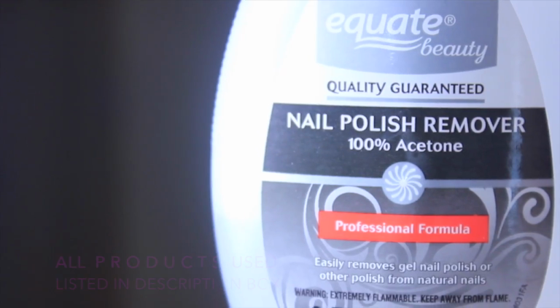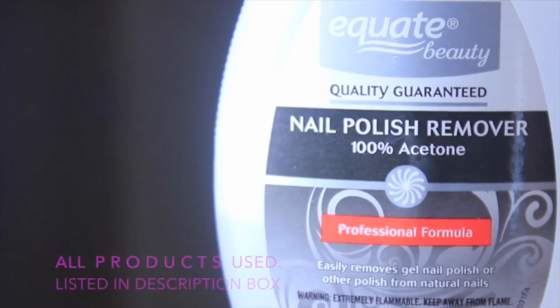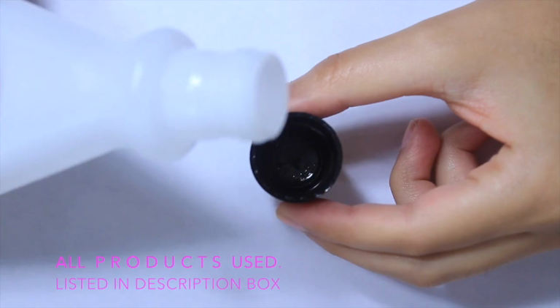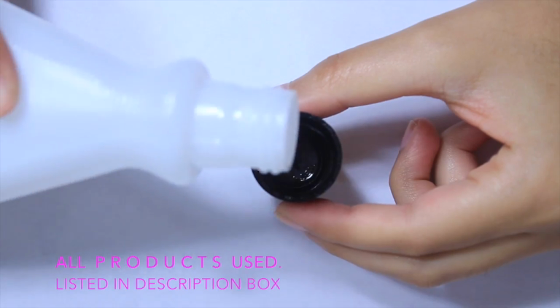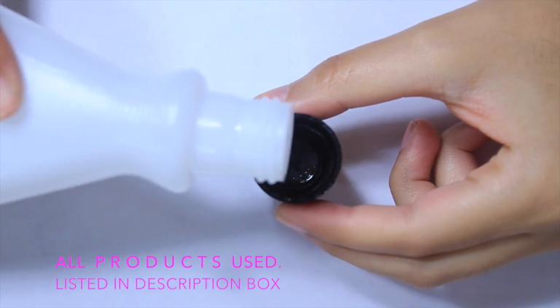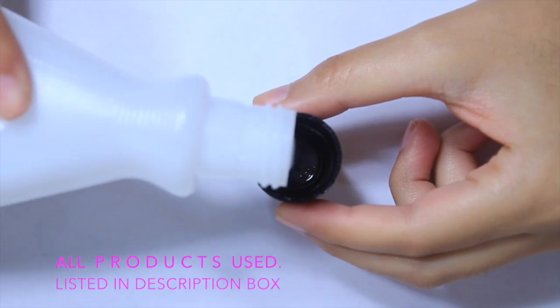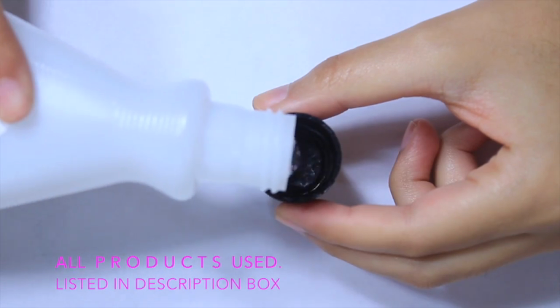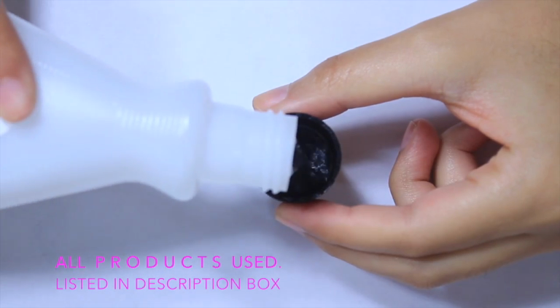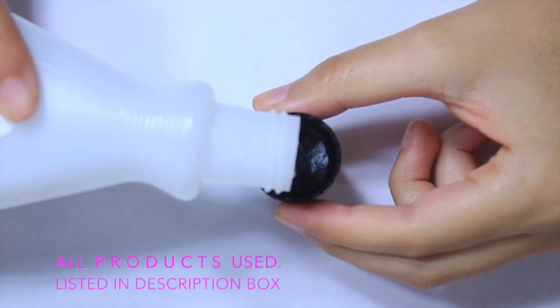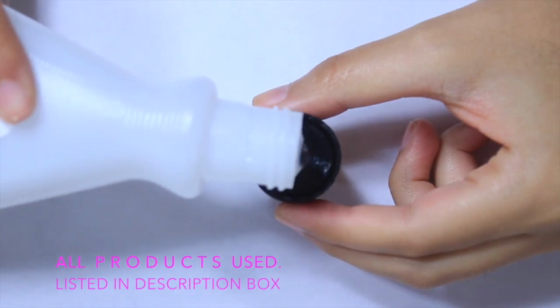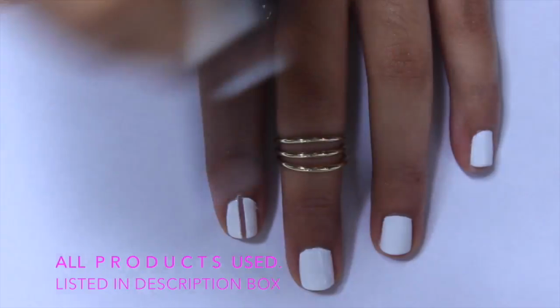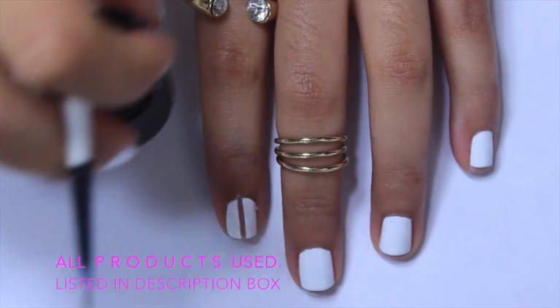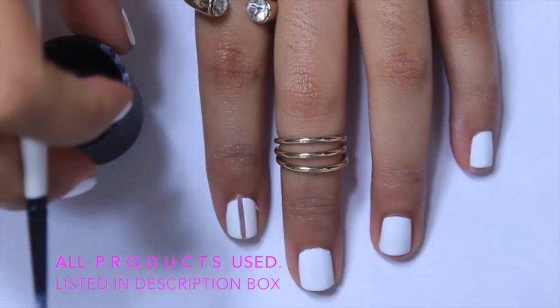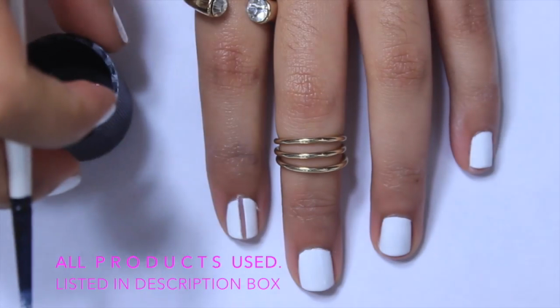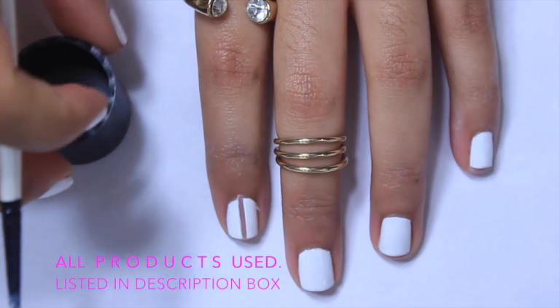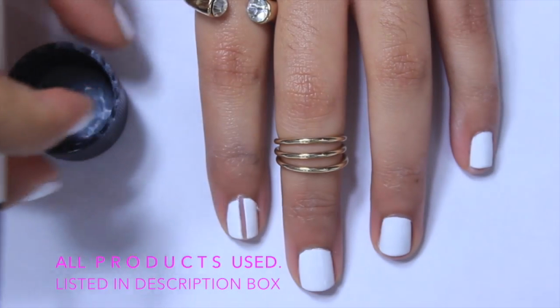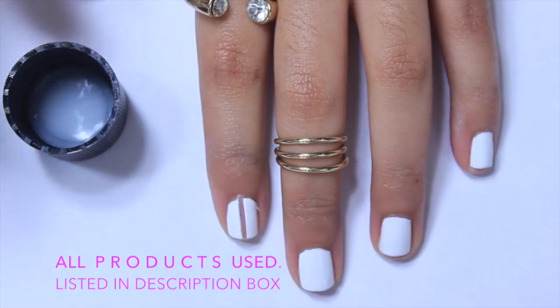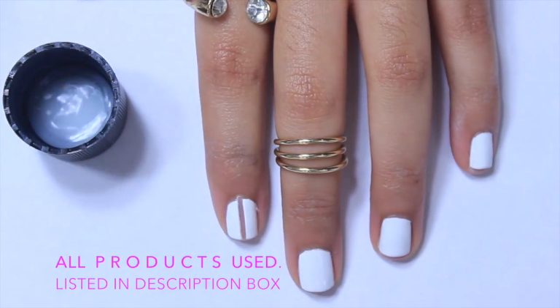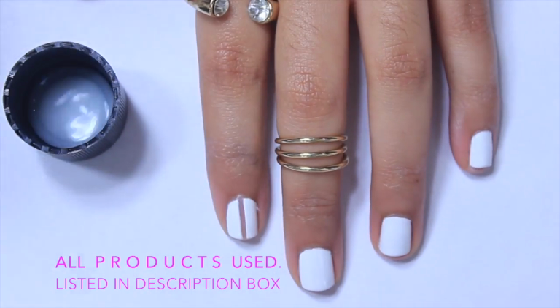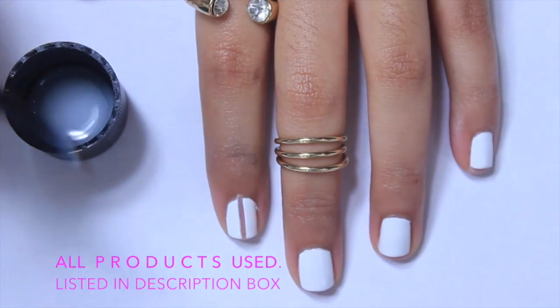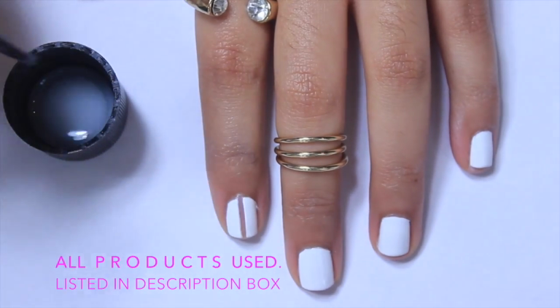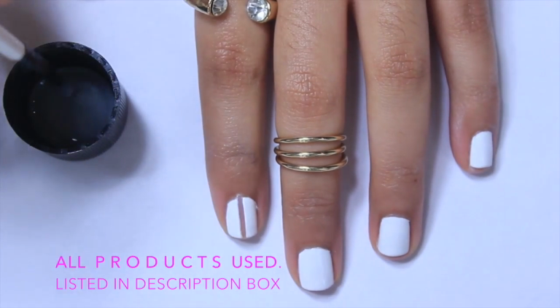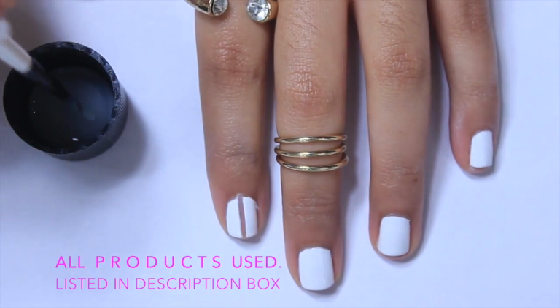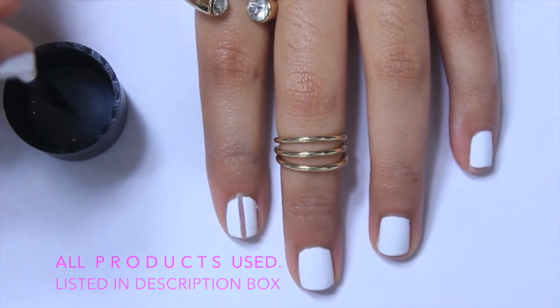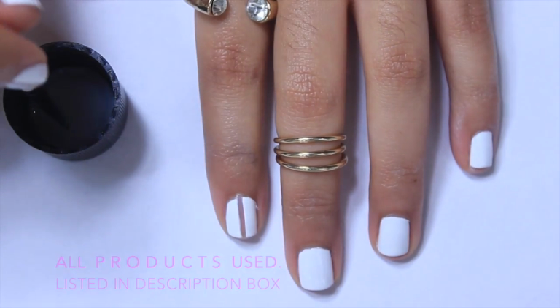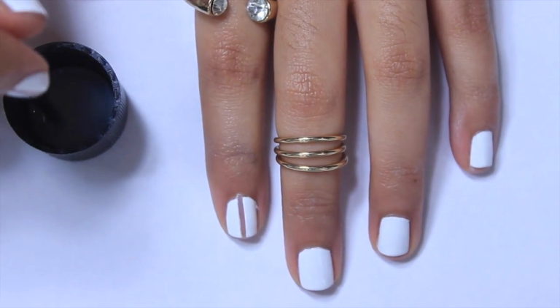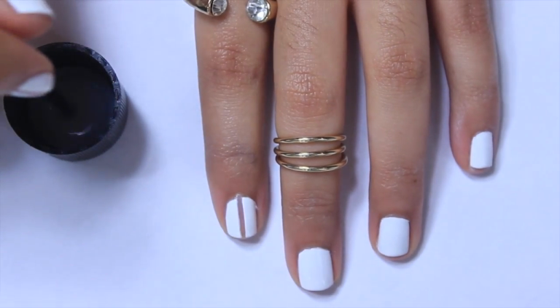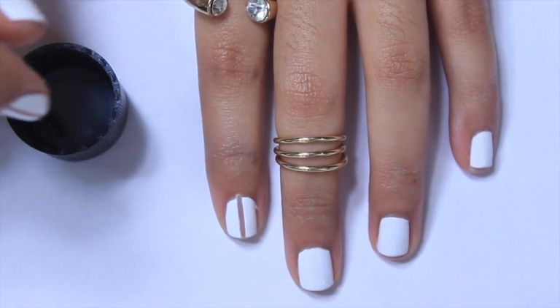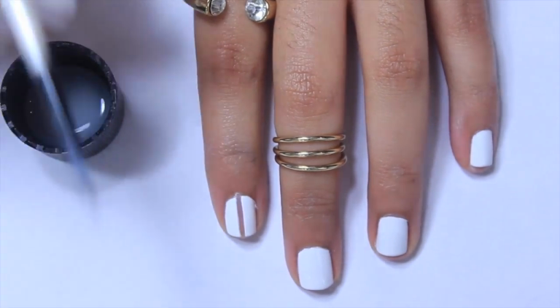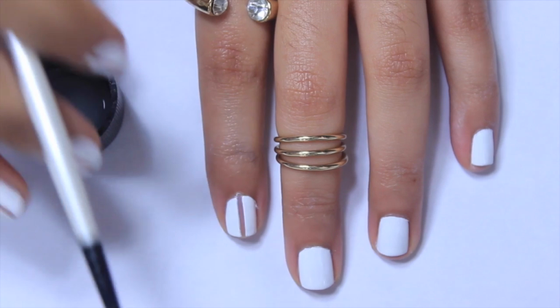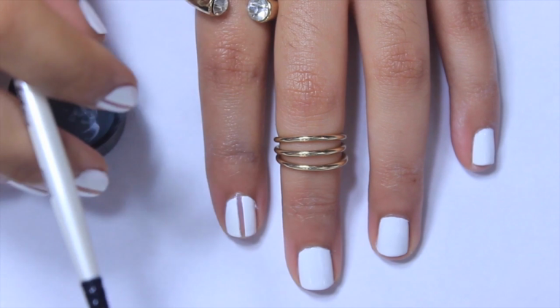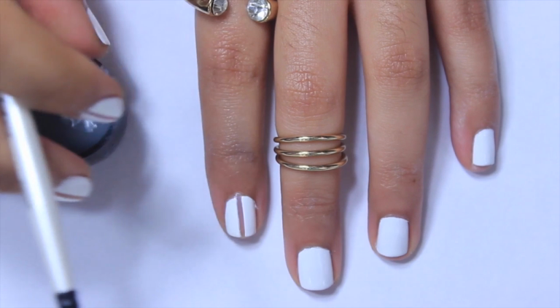Pour a little nail polish remover and grab a tiny acrylic paint brush, which can be found at Michael's for under $3.